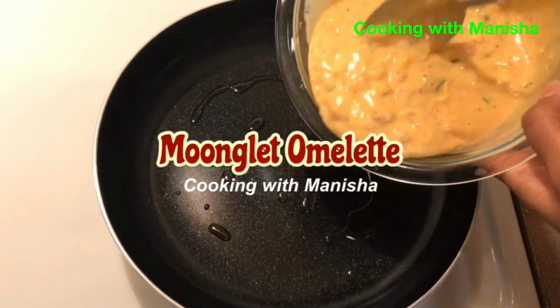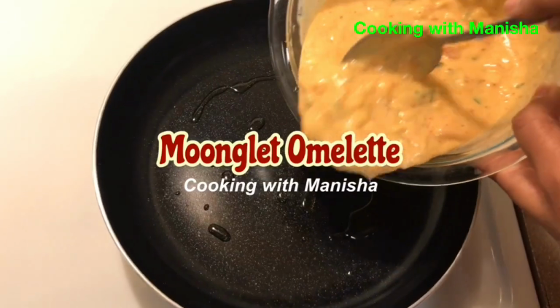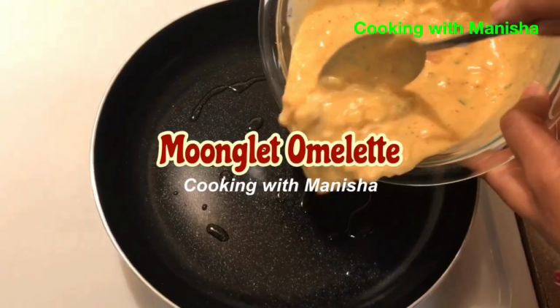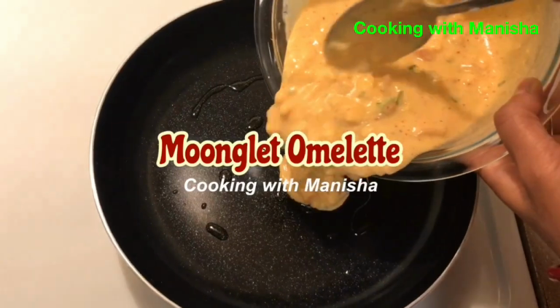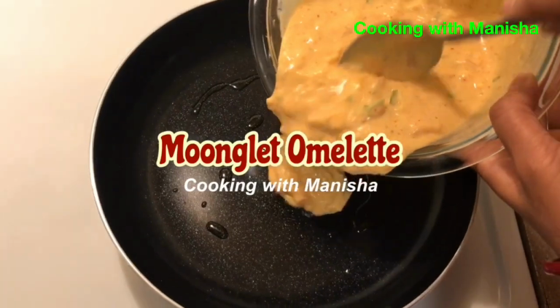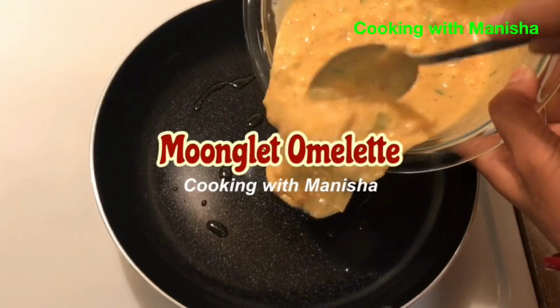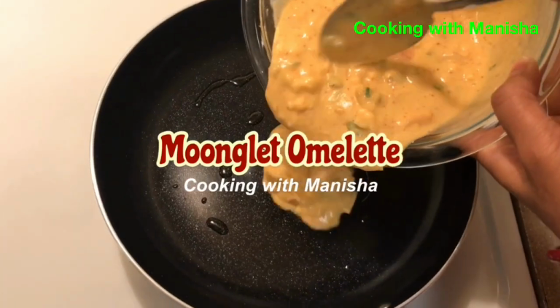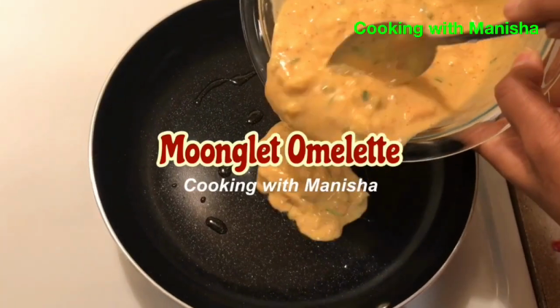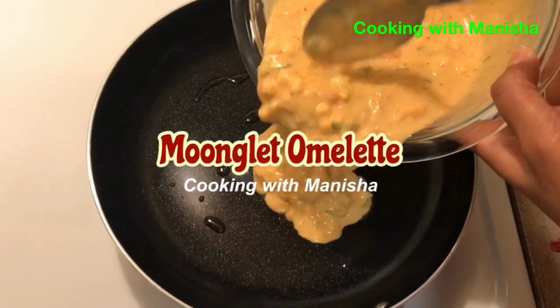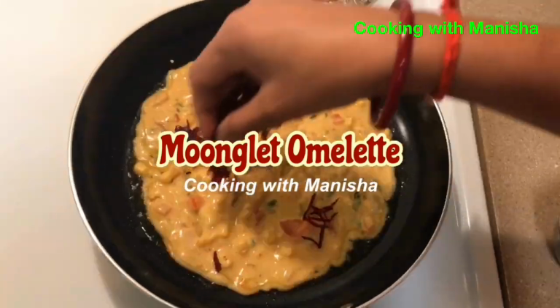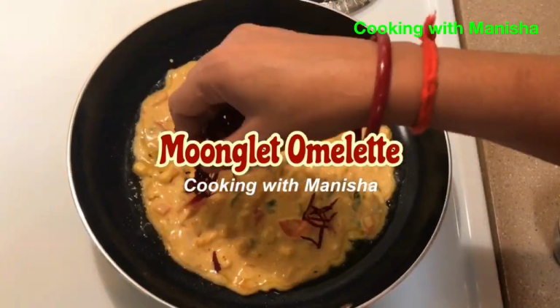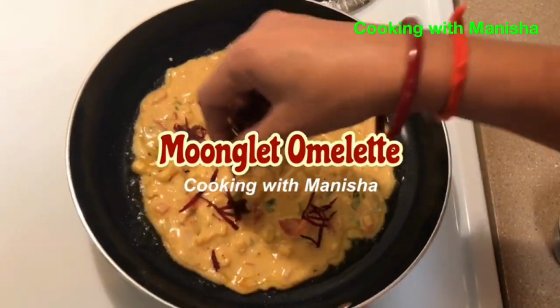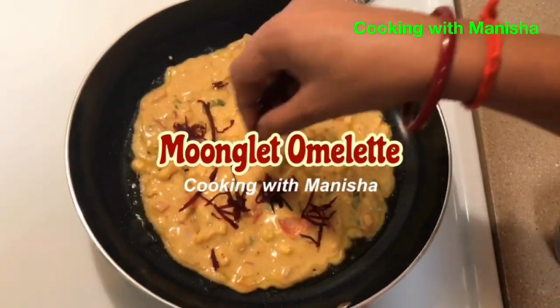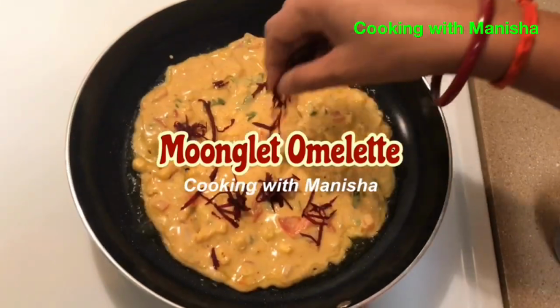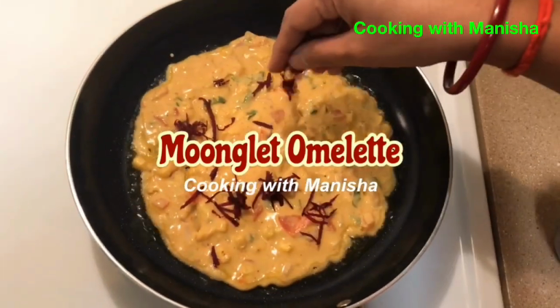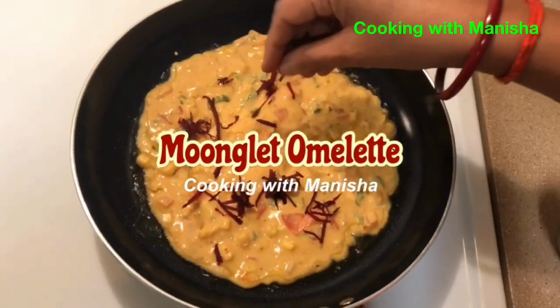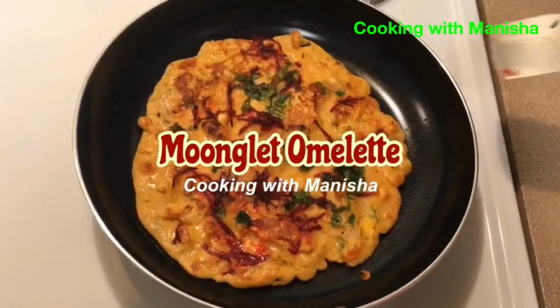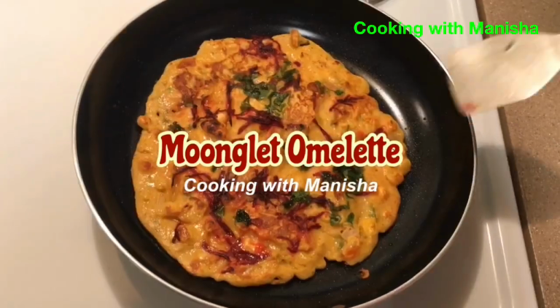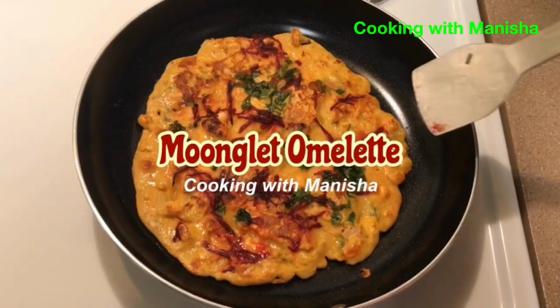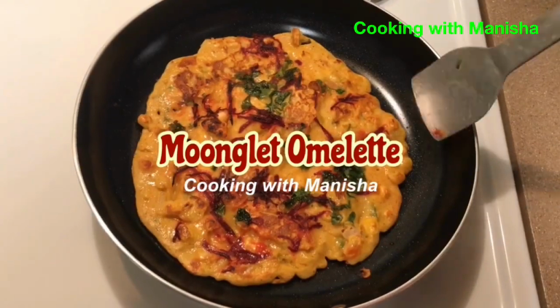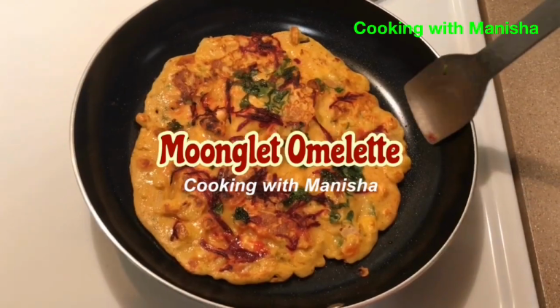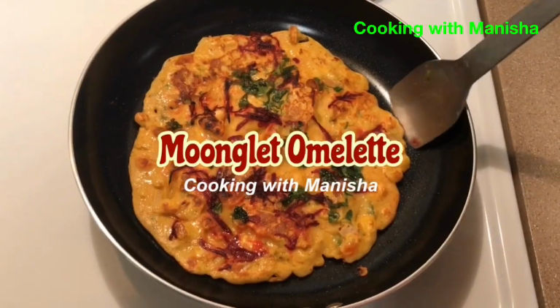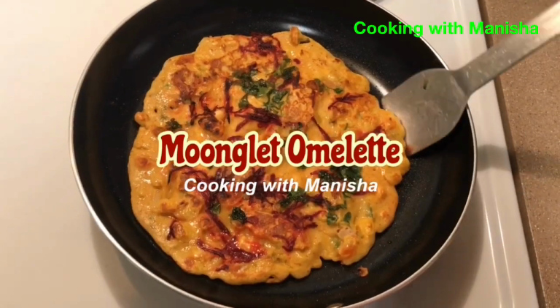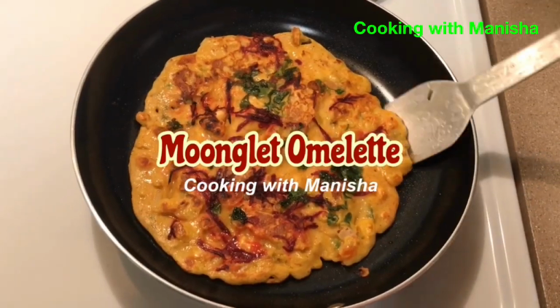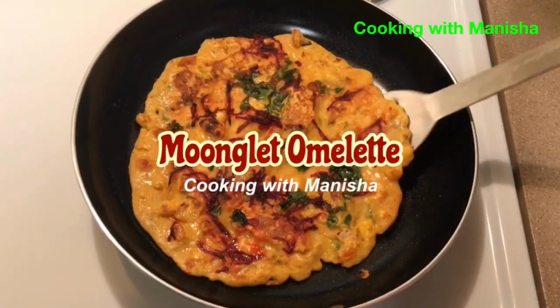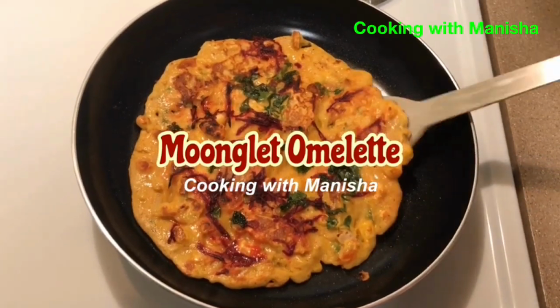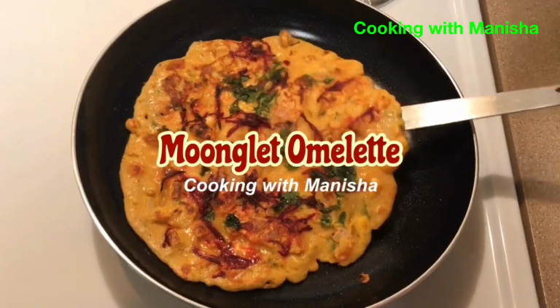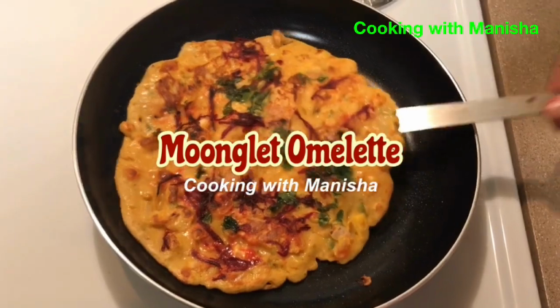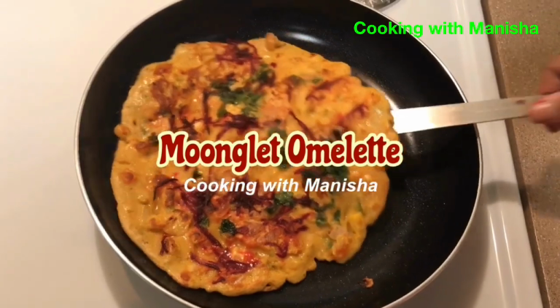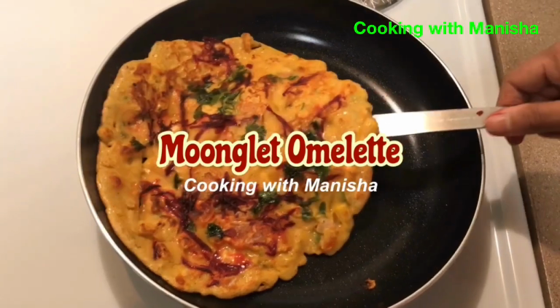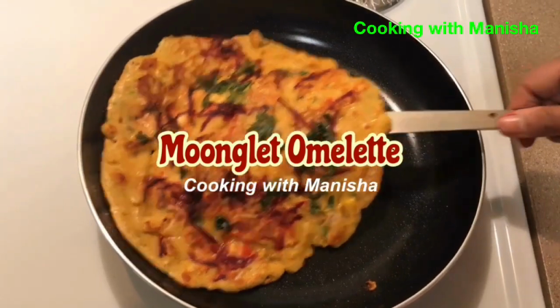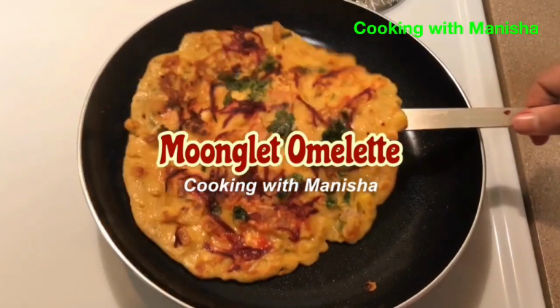Today we will make yummy and super healthy munglet omelette. Please like and subscribe to my channel.